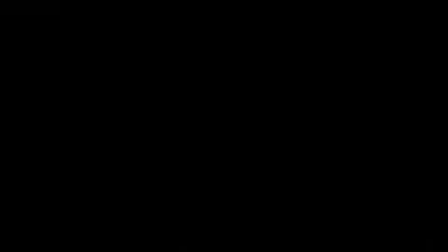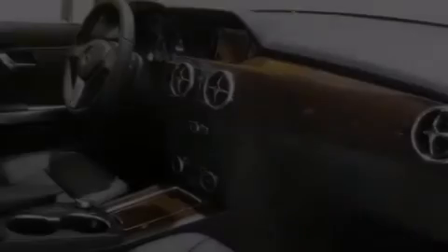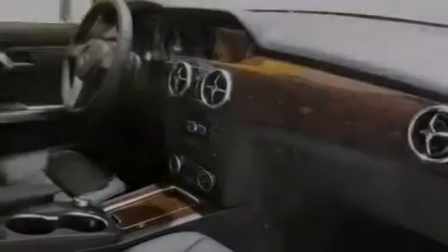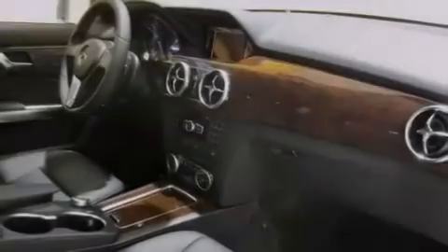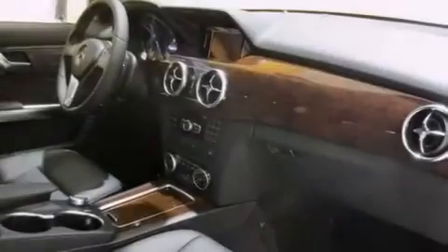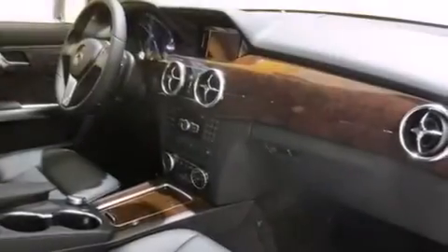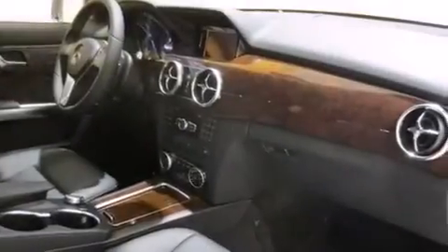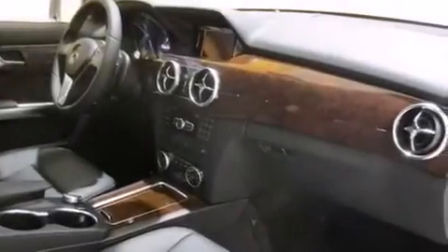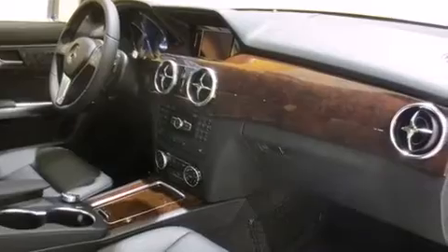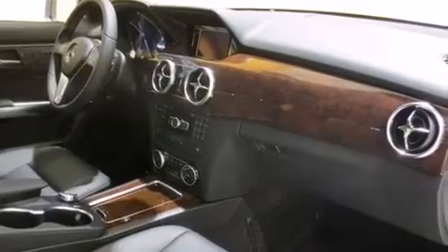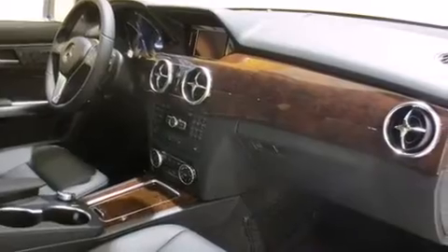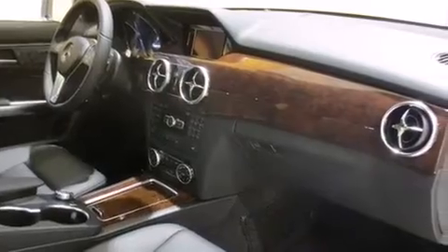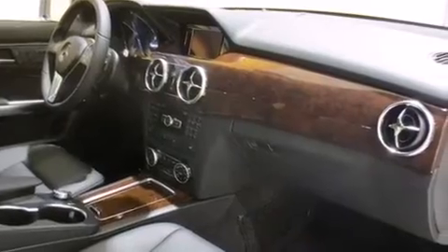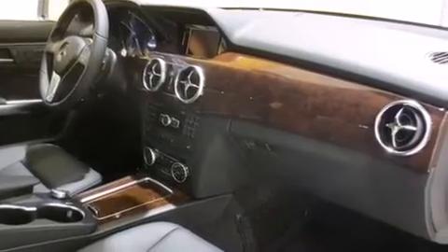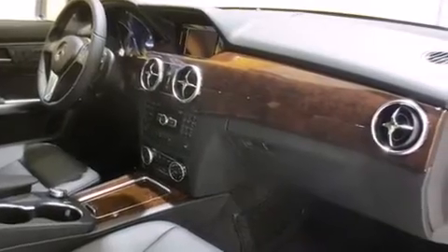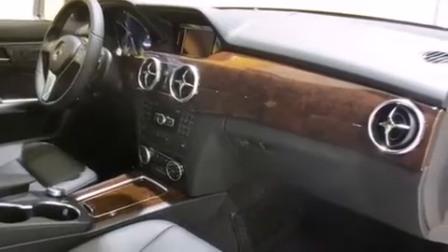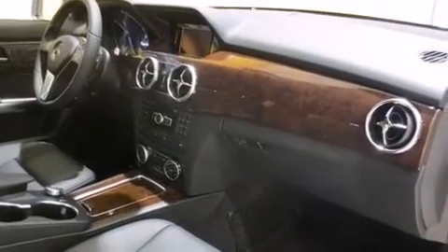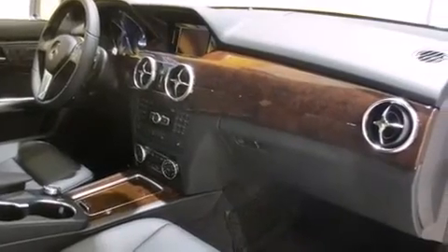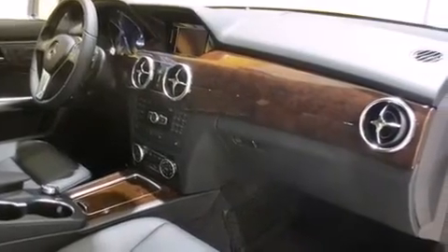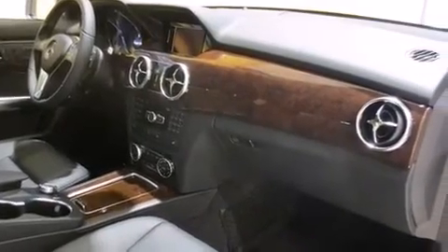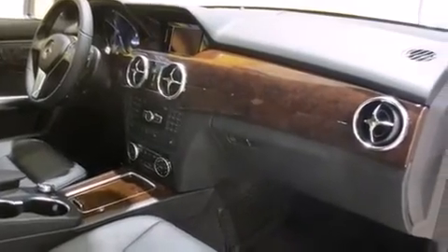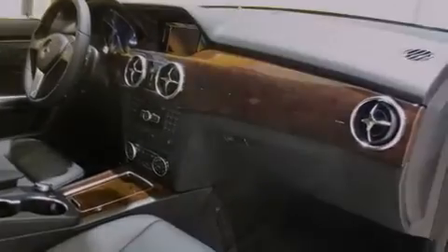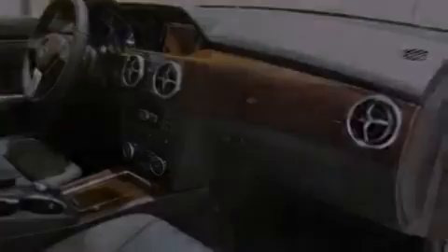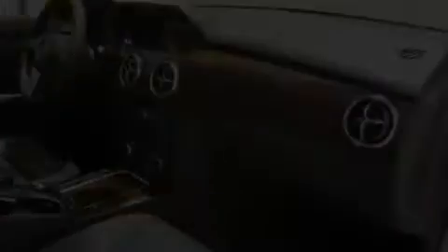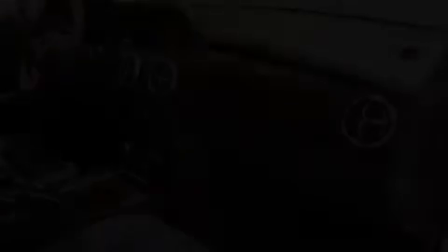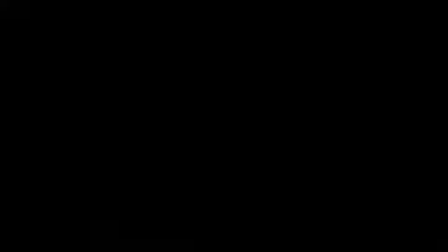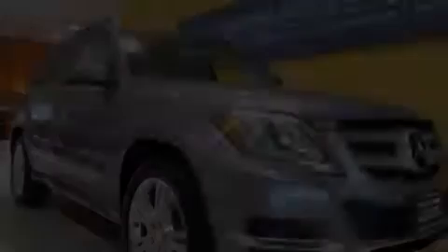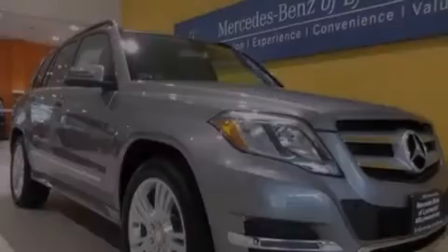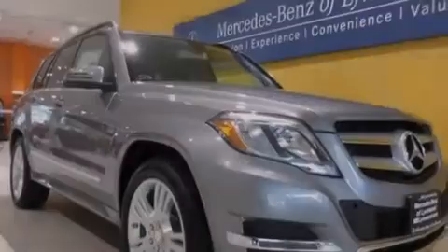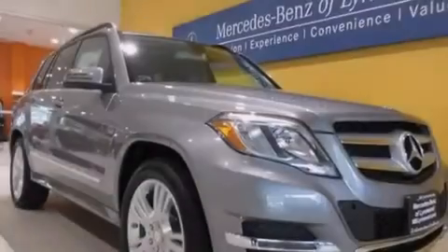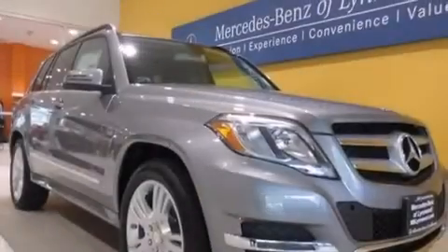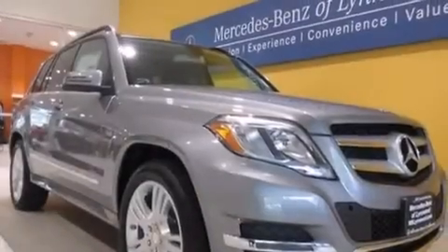Rear seat childproof door locks, stability control, heated side view mirrors, and cruise control.